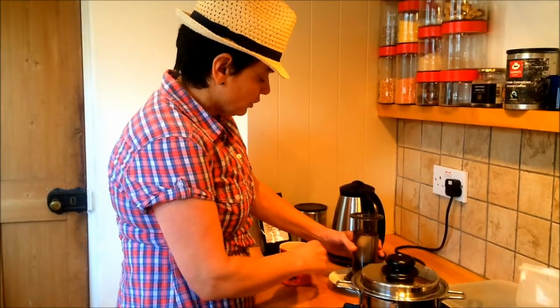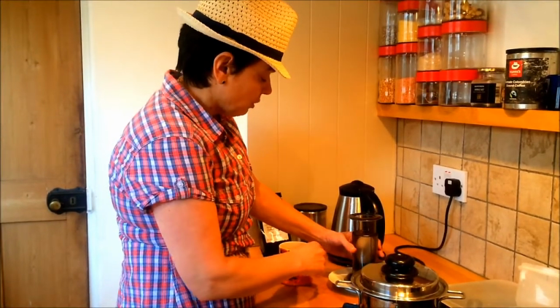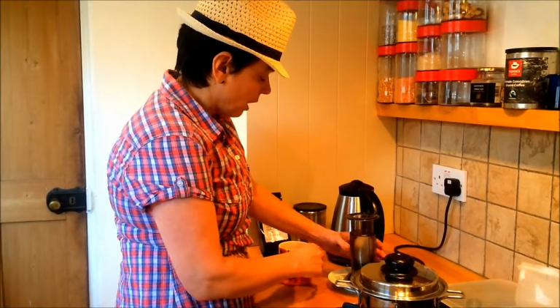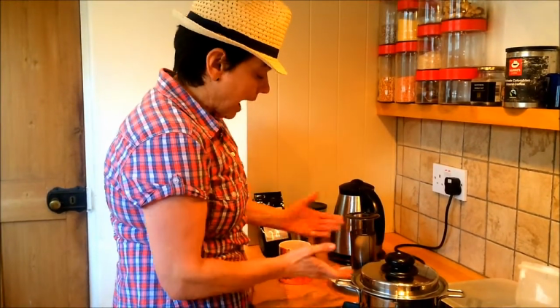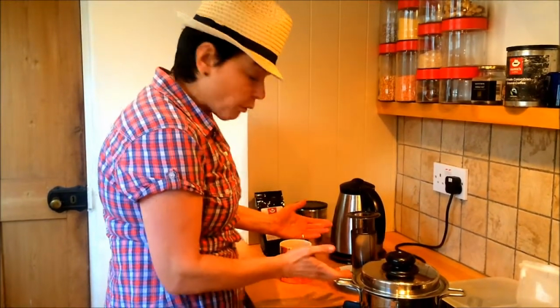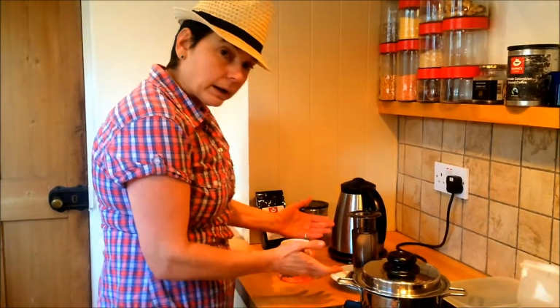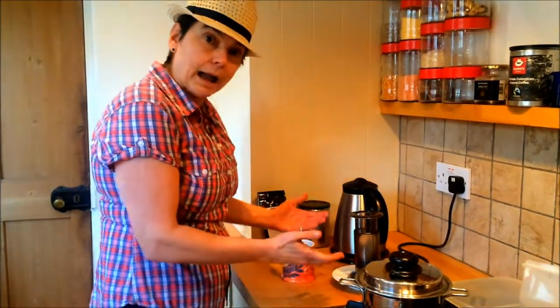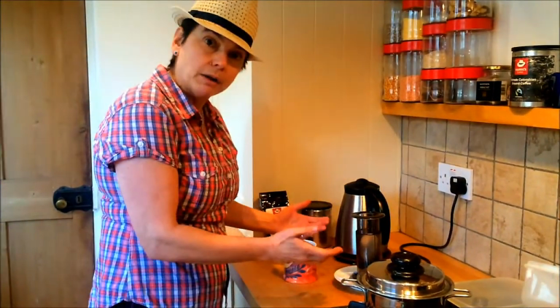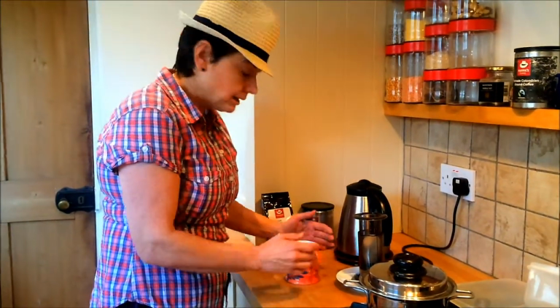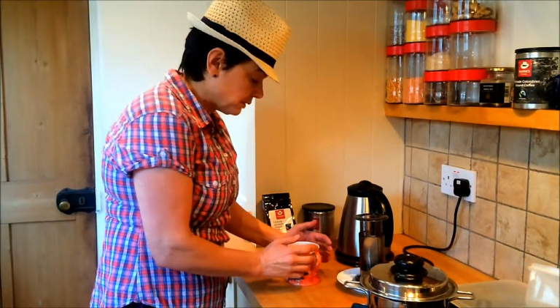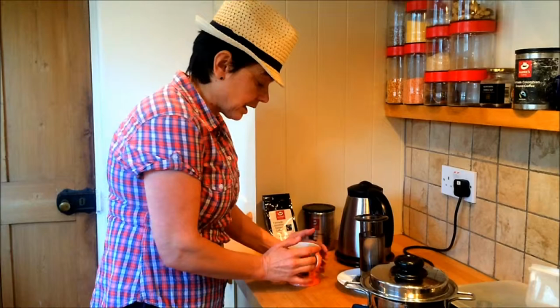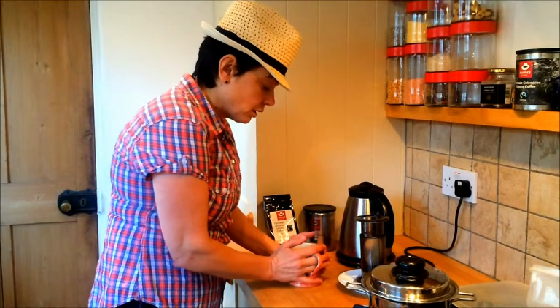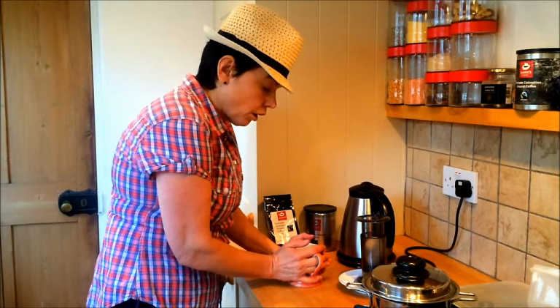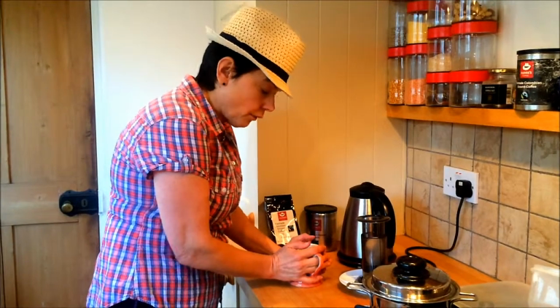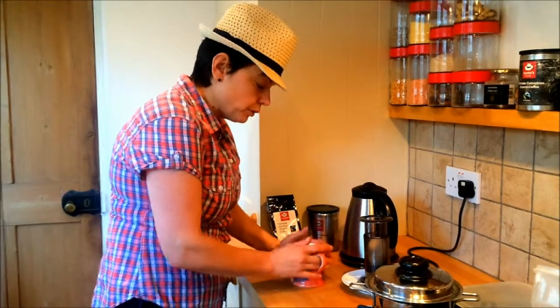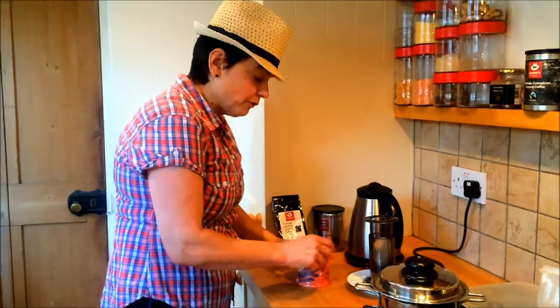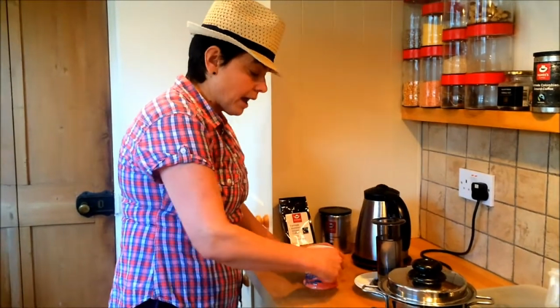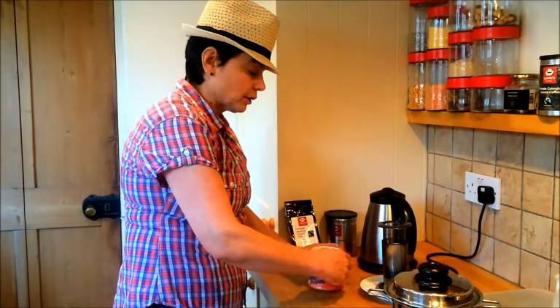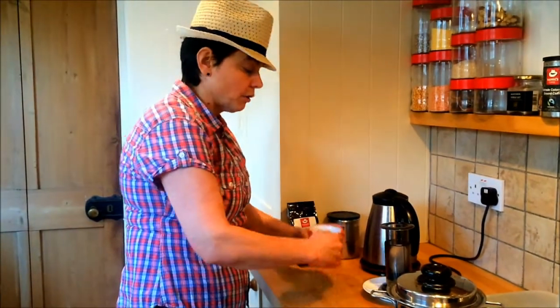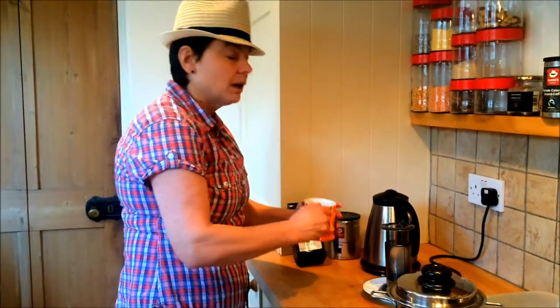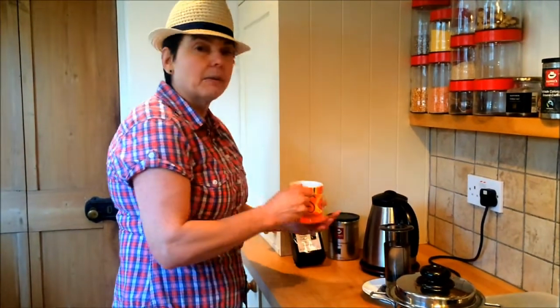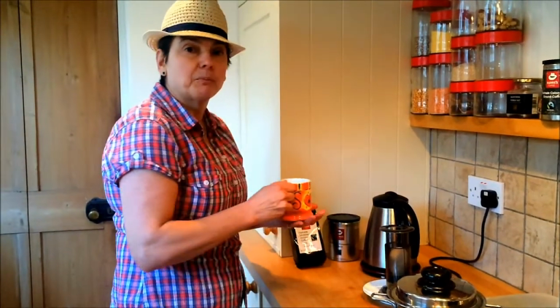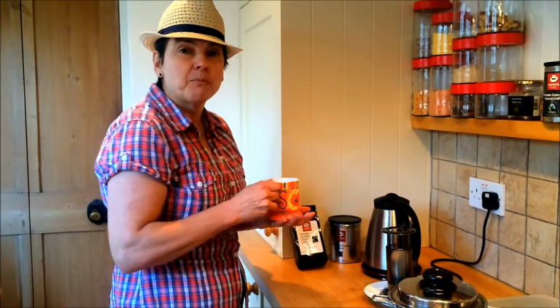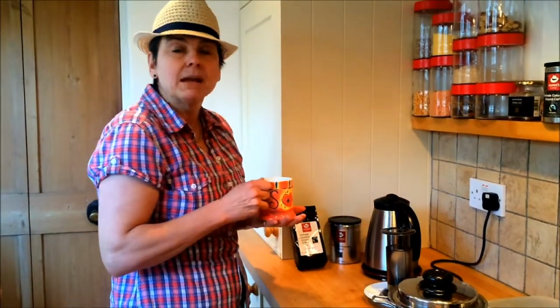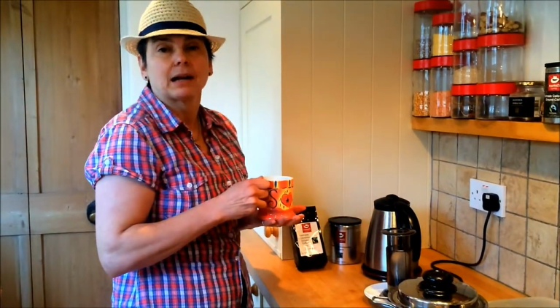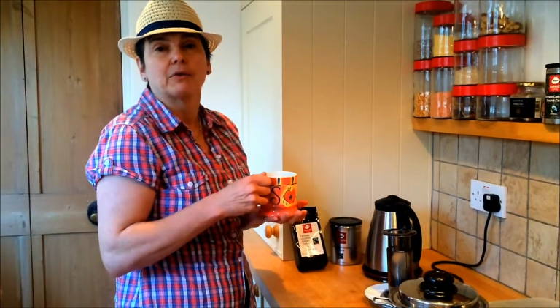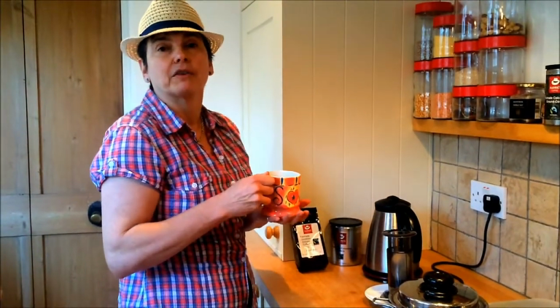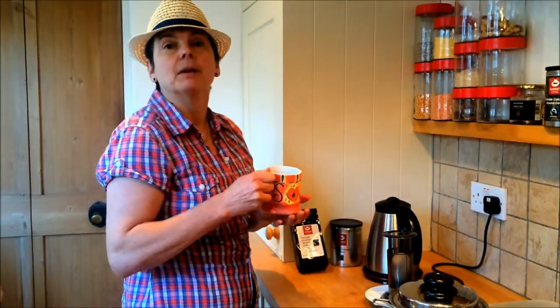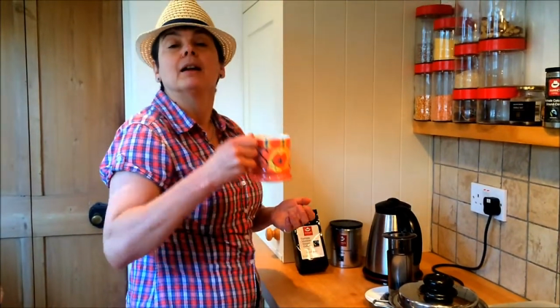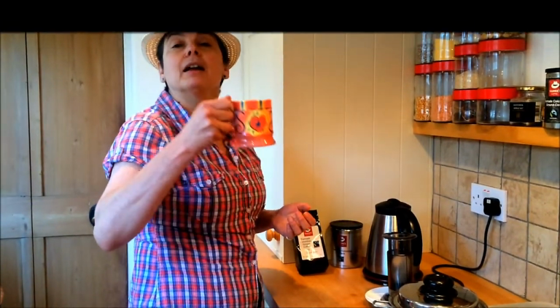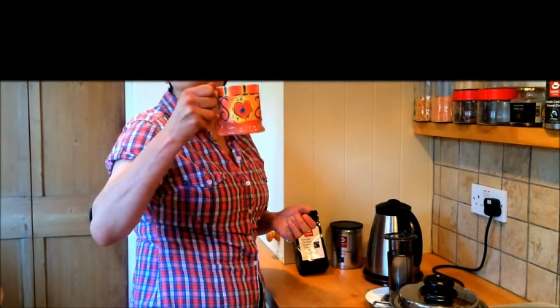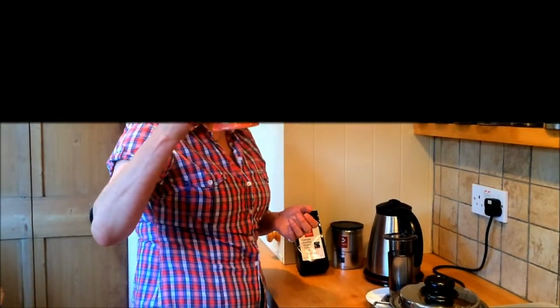So how quick, how easy was that? On the move, at home — amazing cup of coffee. Enjoy.